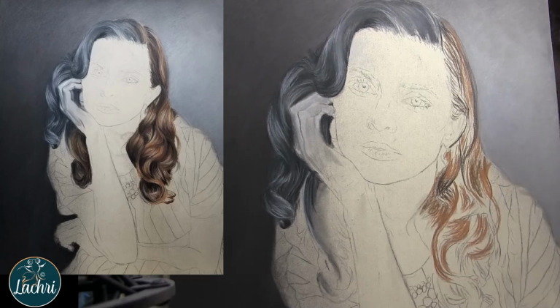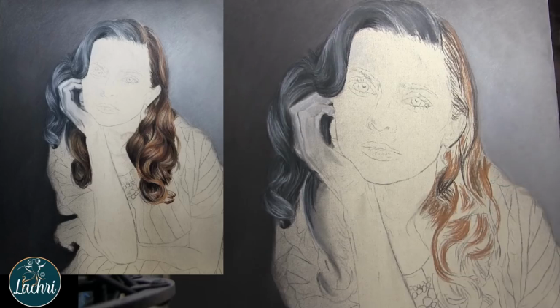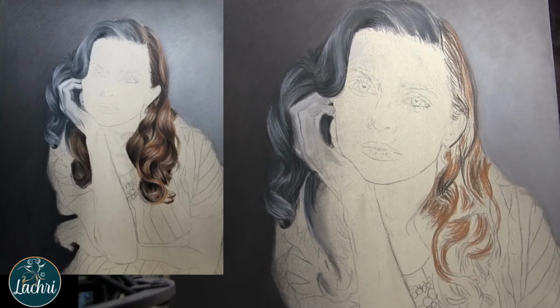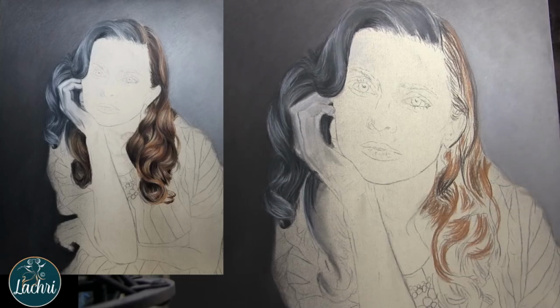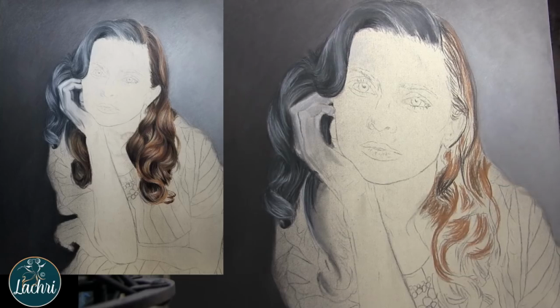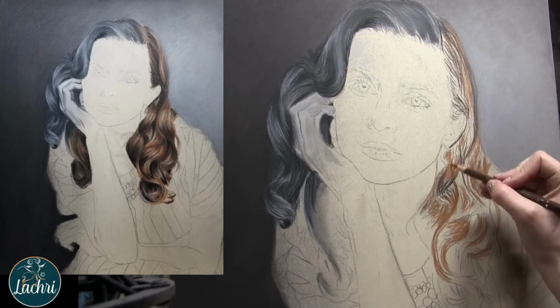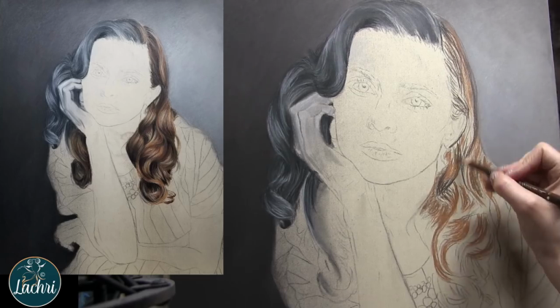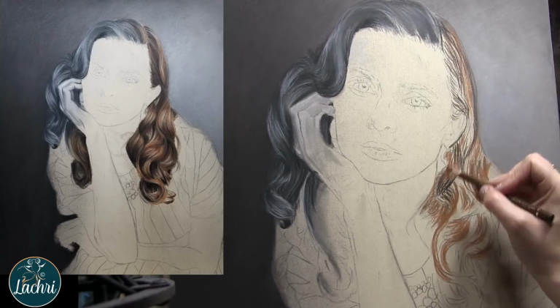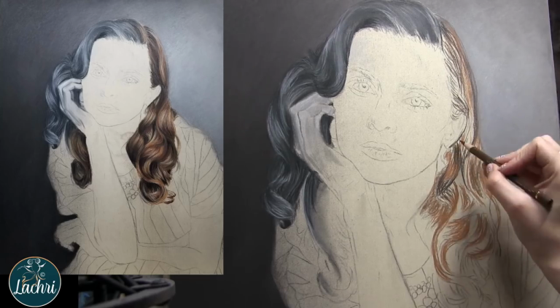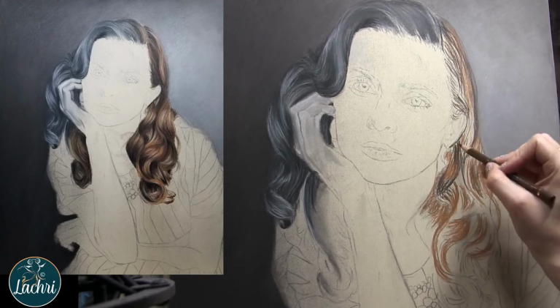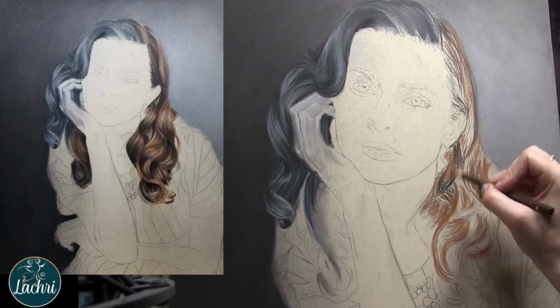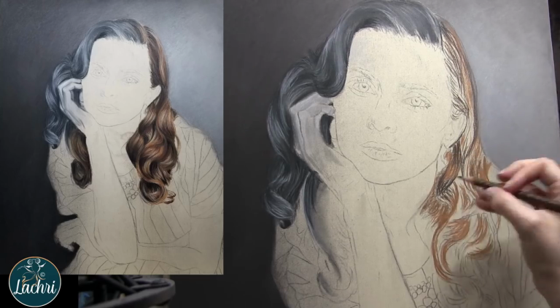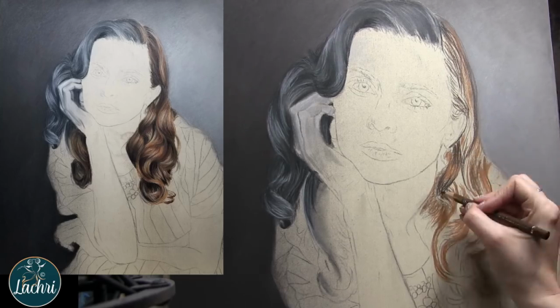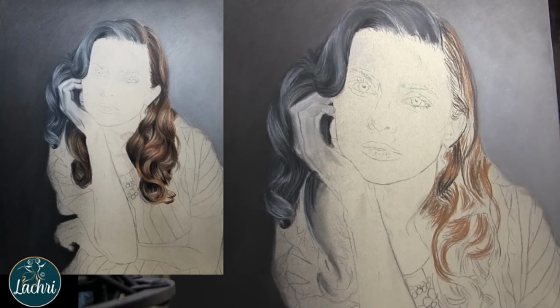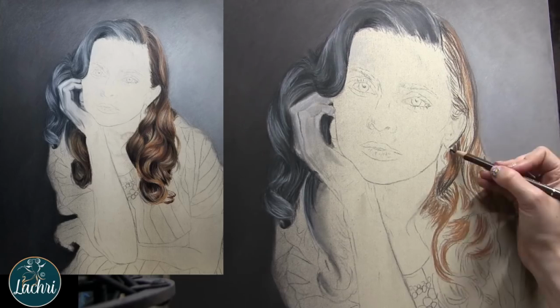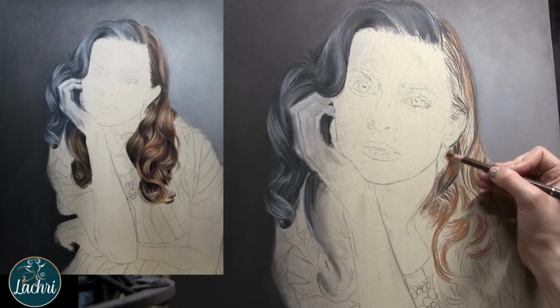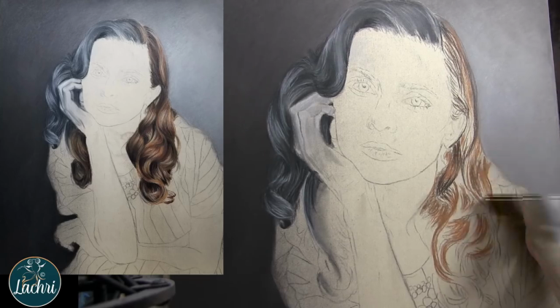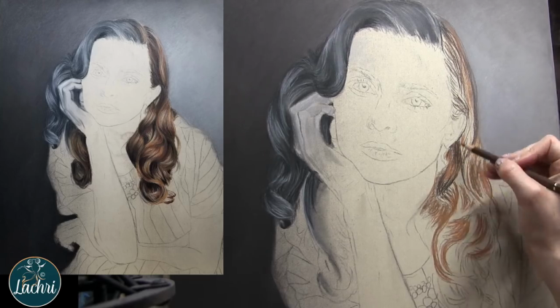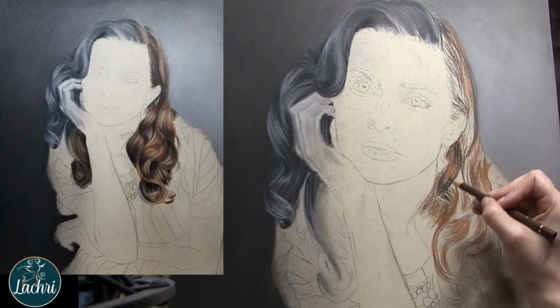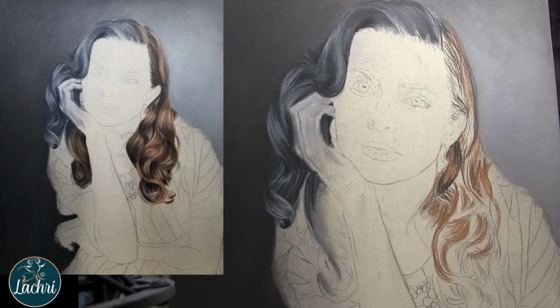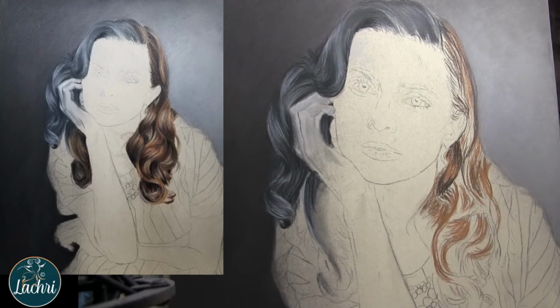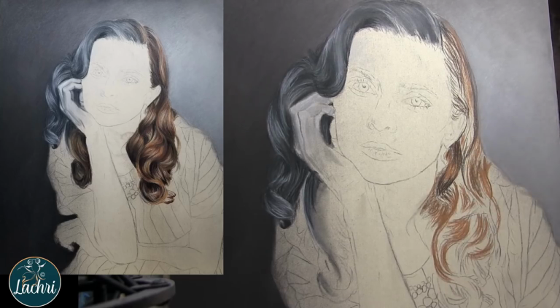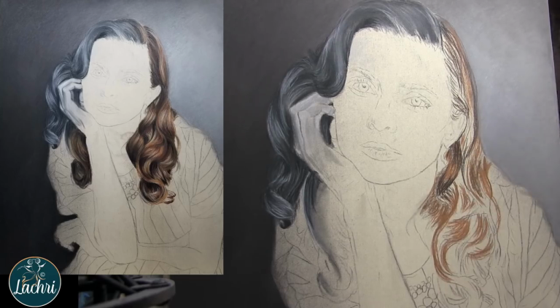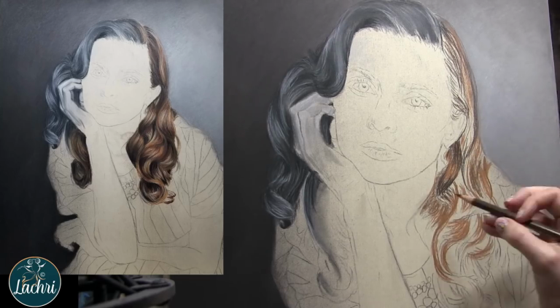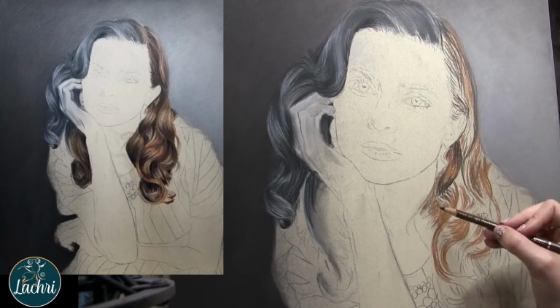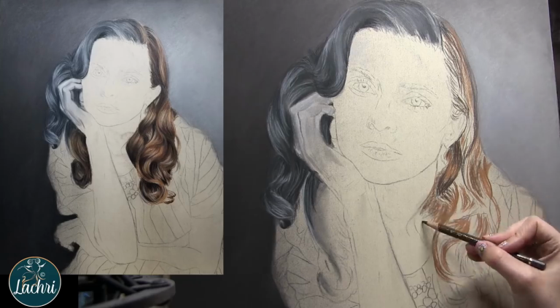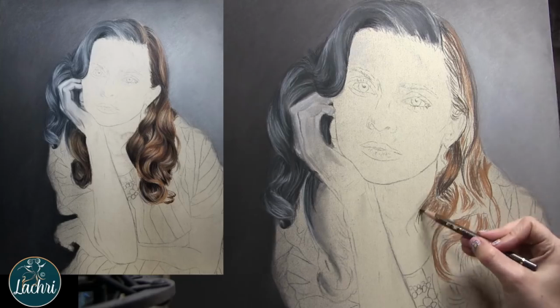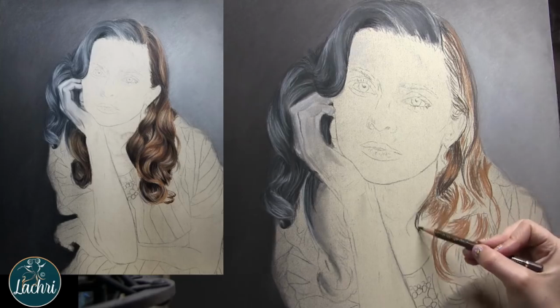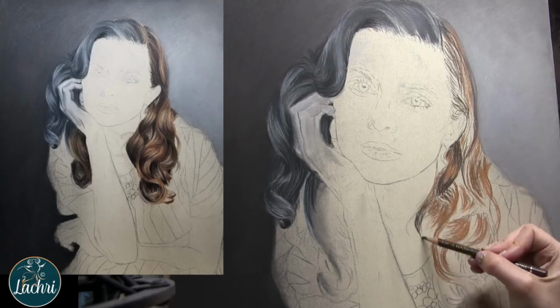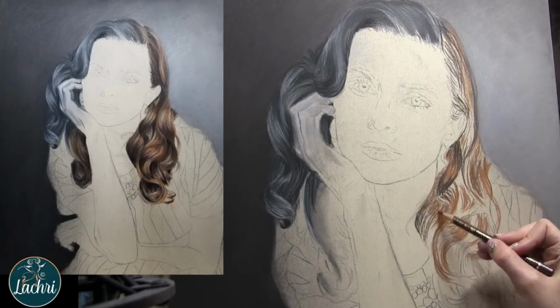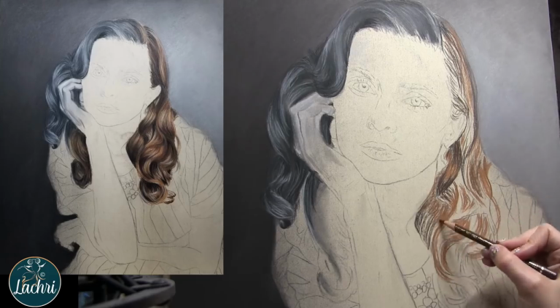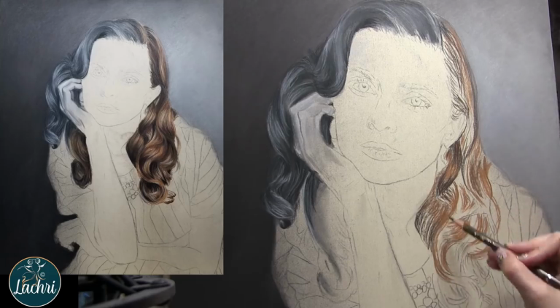I'll have cards pop up for all of the live streams so if you want to check those portions out in real time, you can do that.